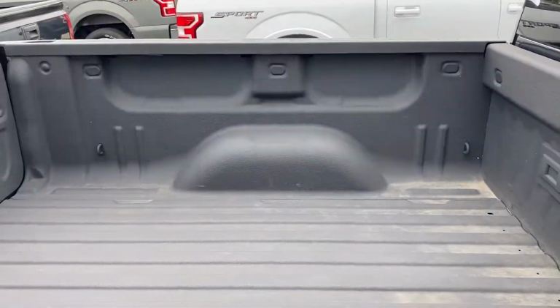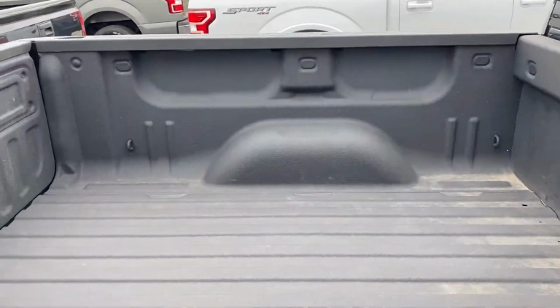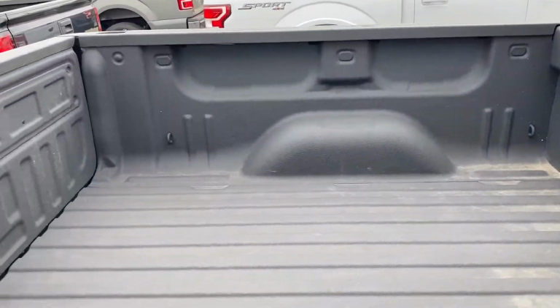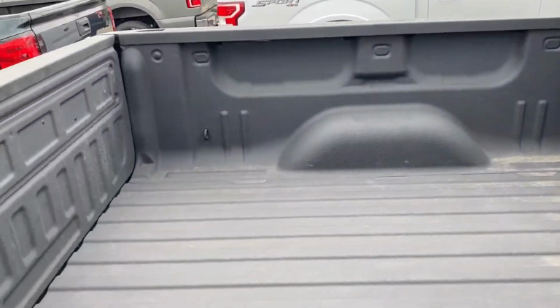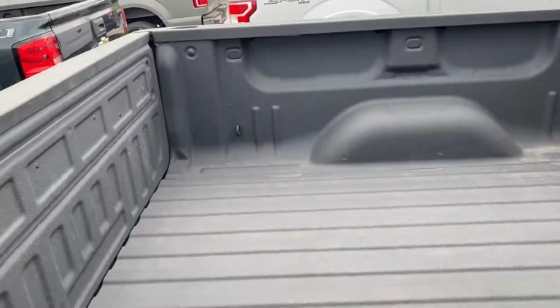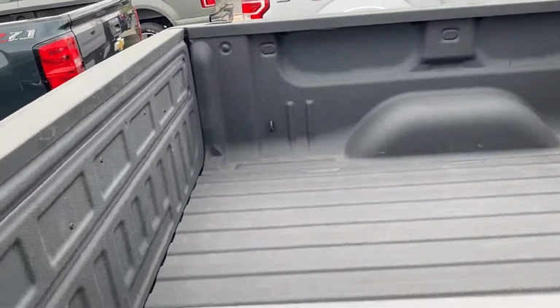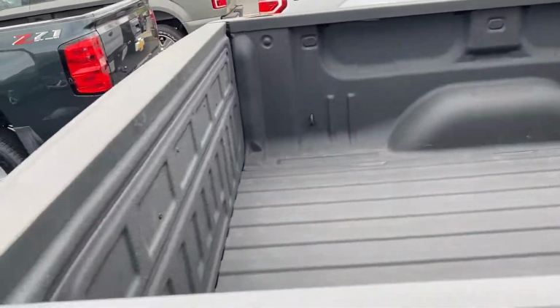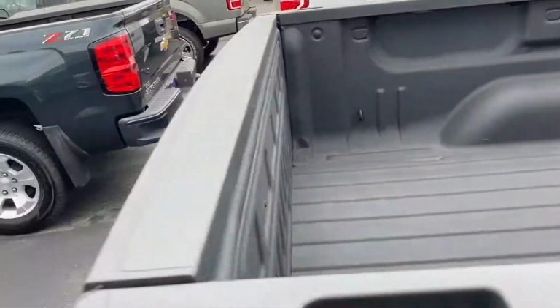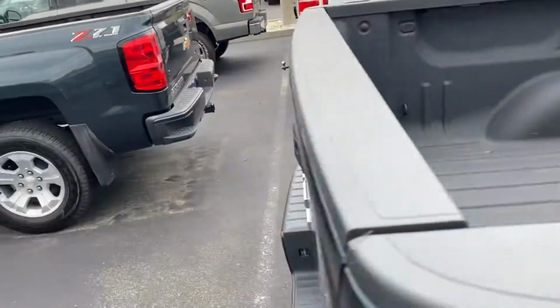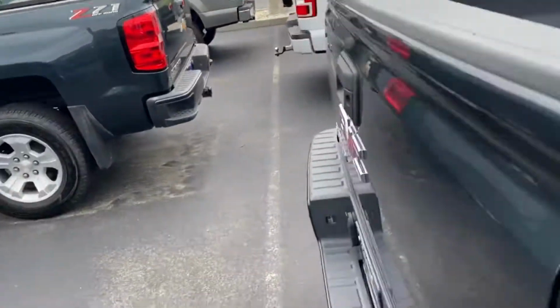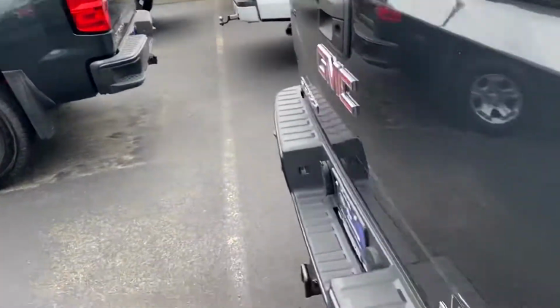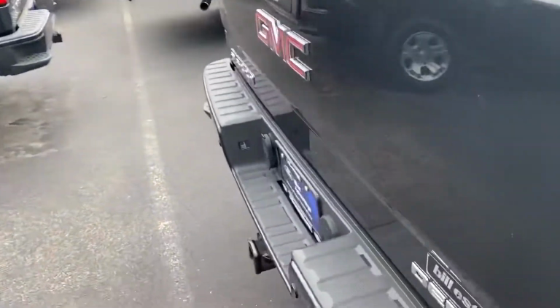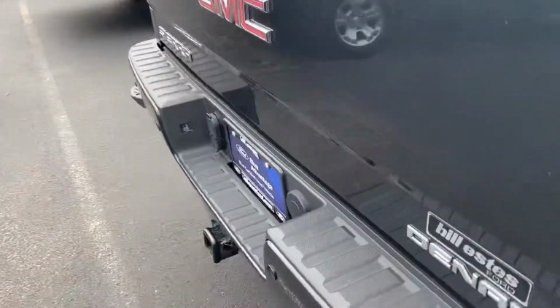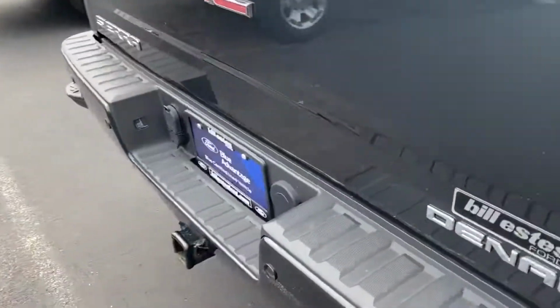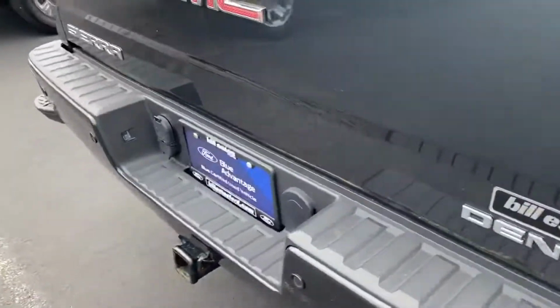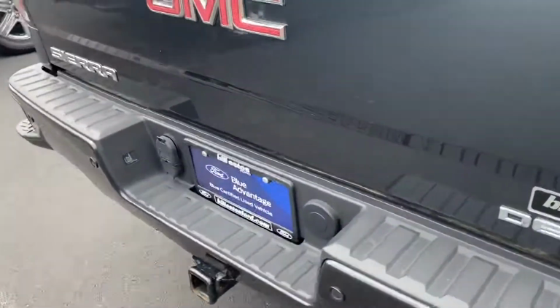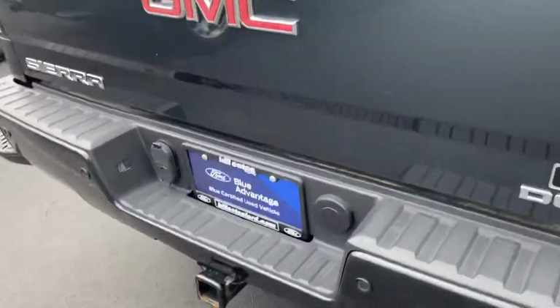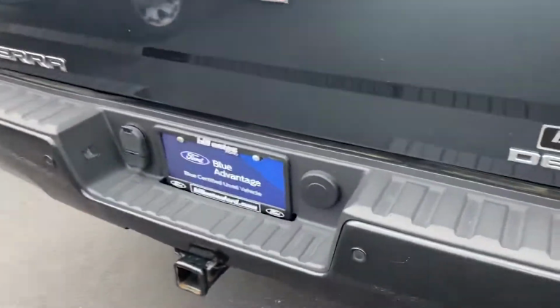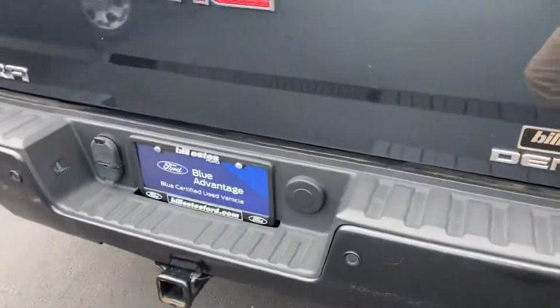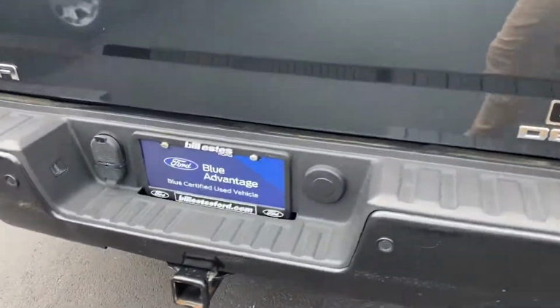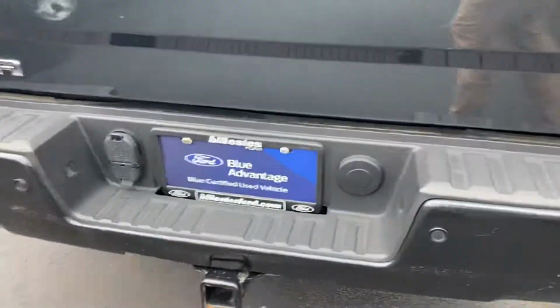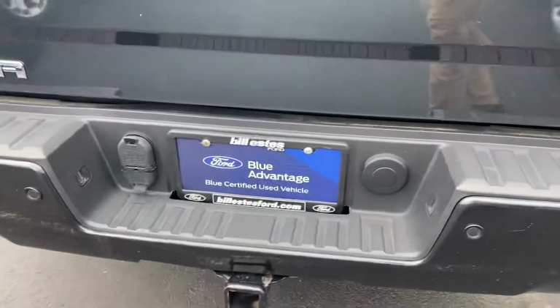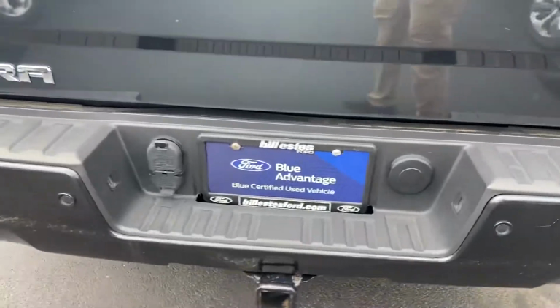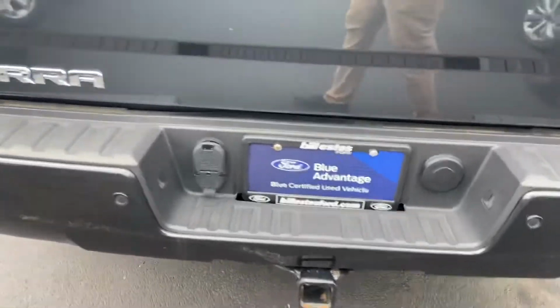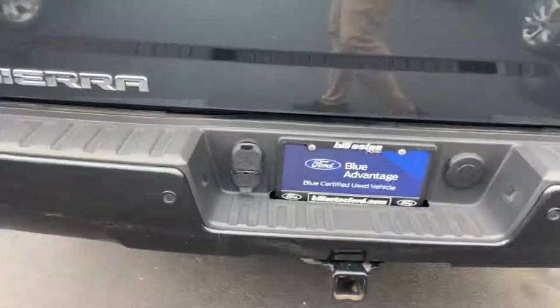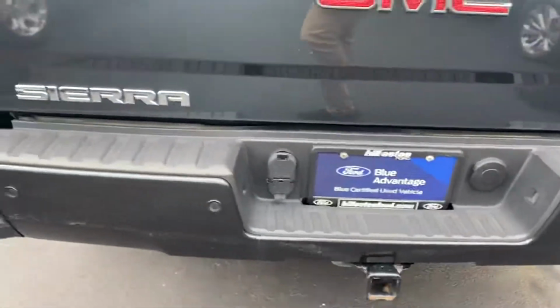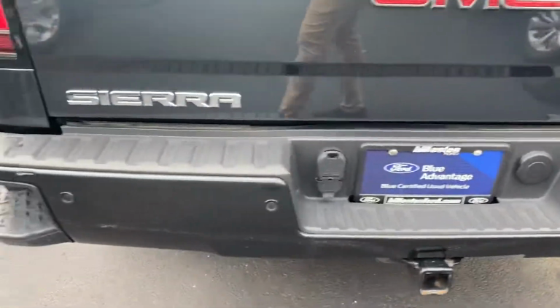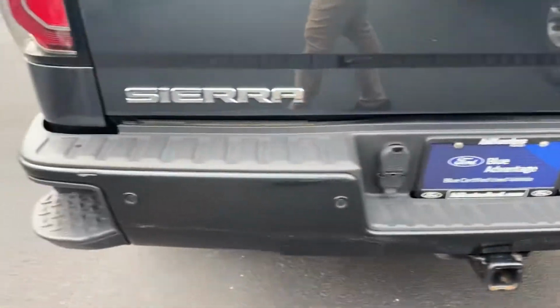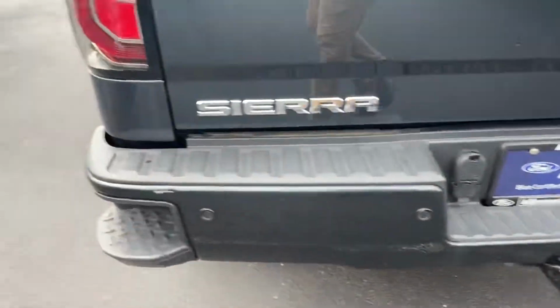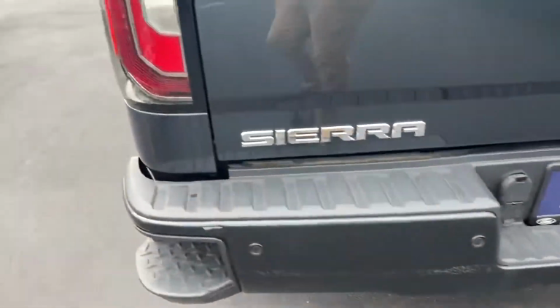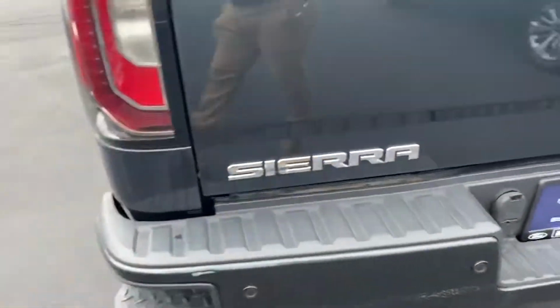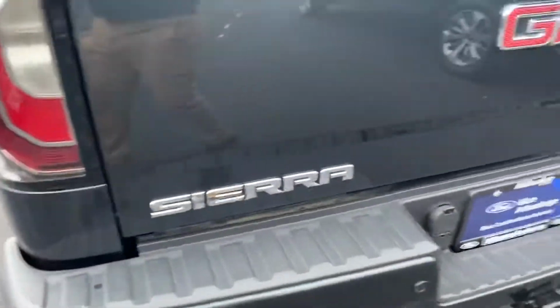Got your nice bed liner, backup camera, tow hookups, and backup sensors.